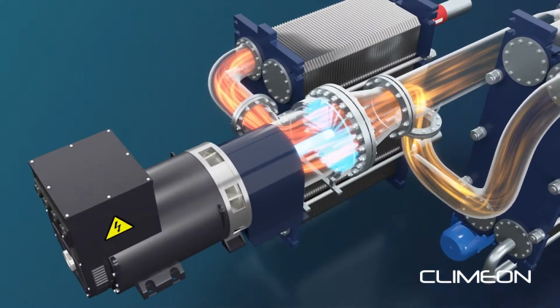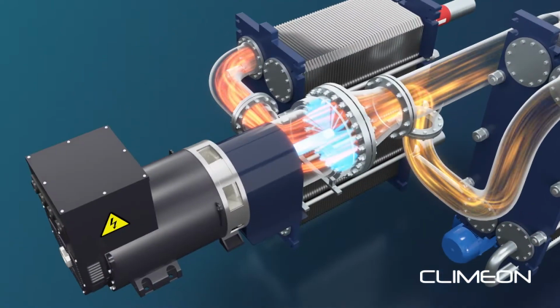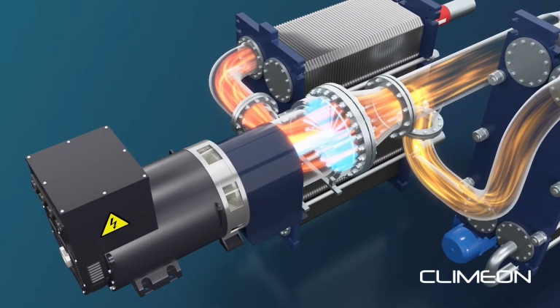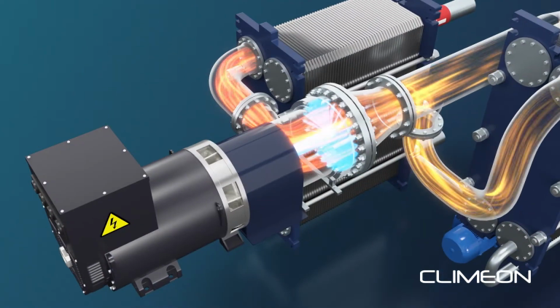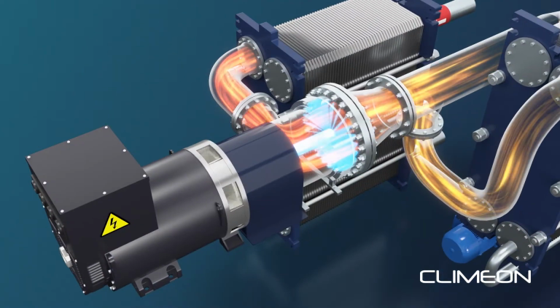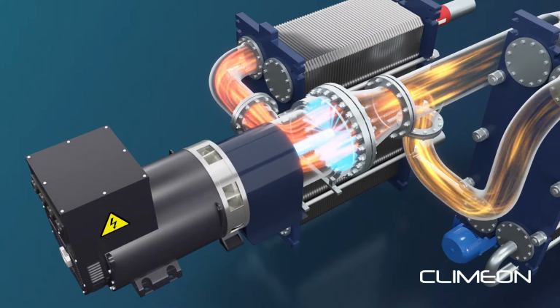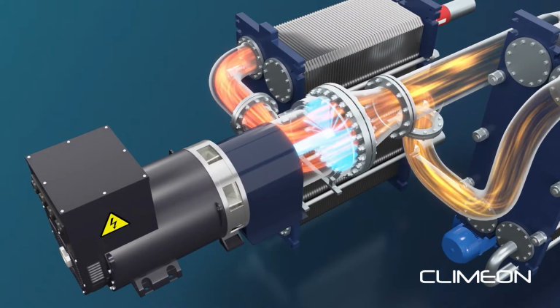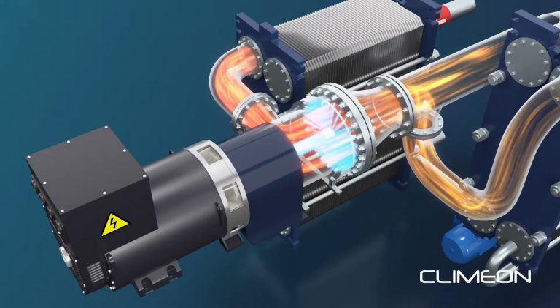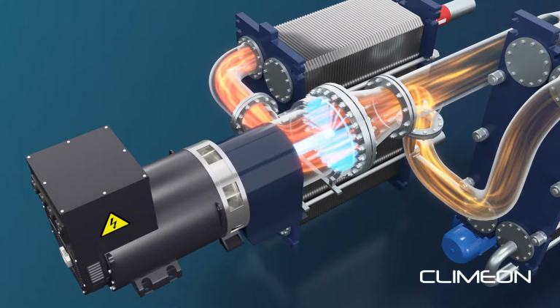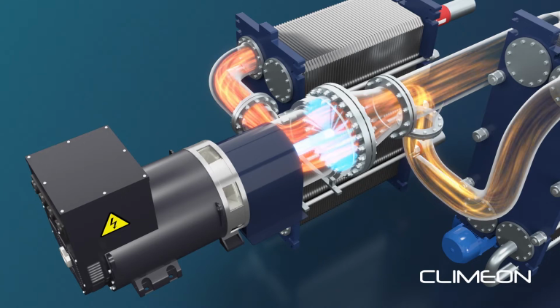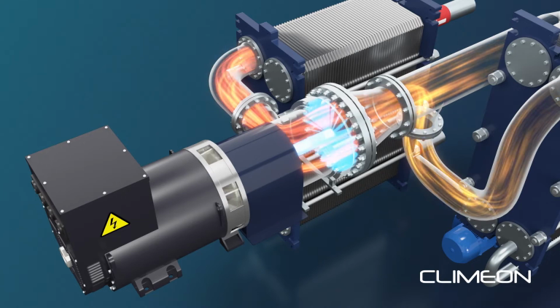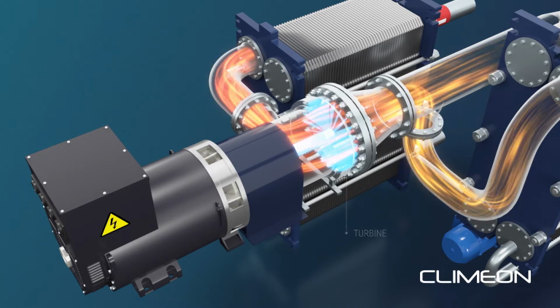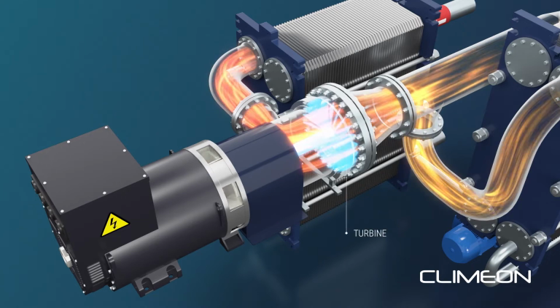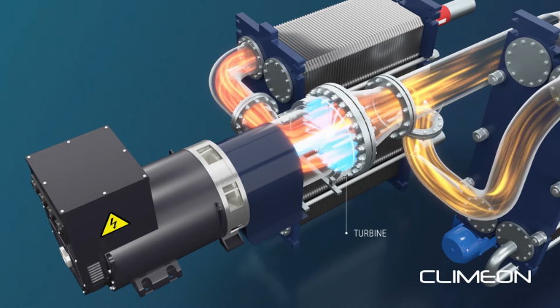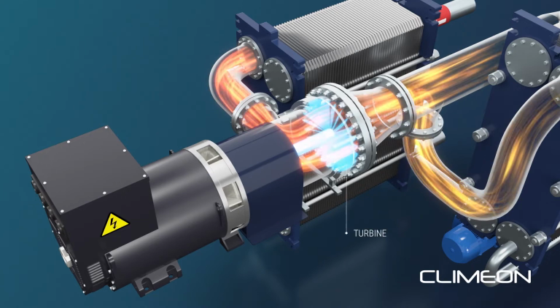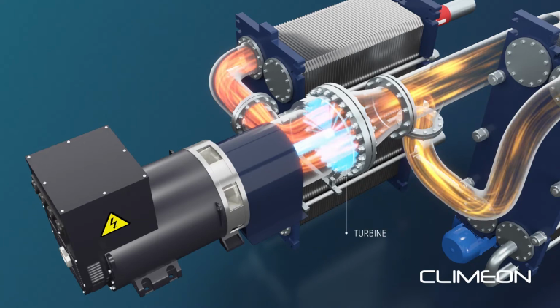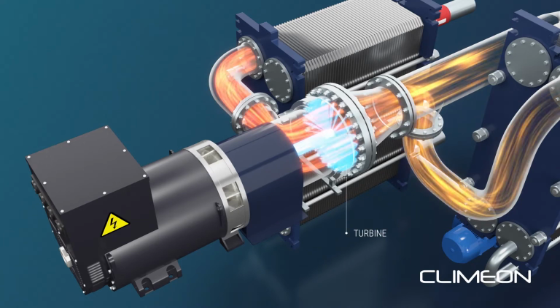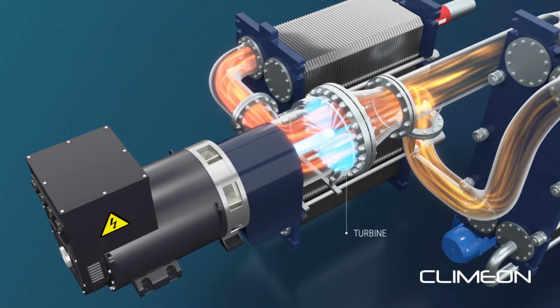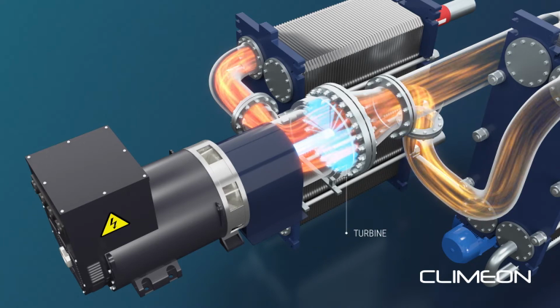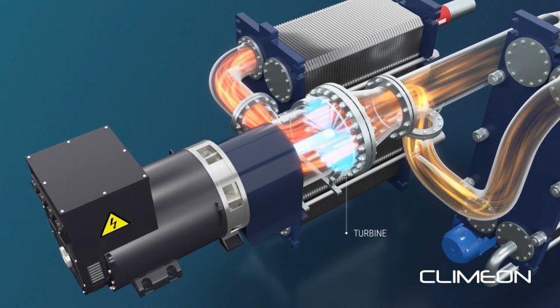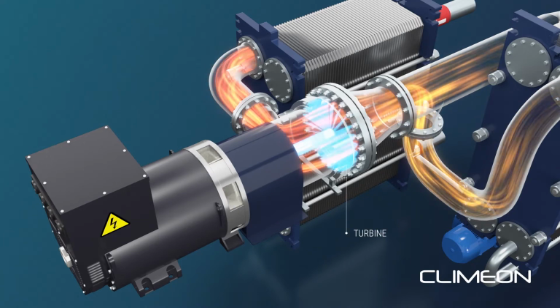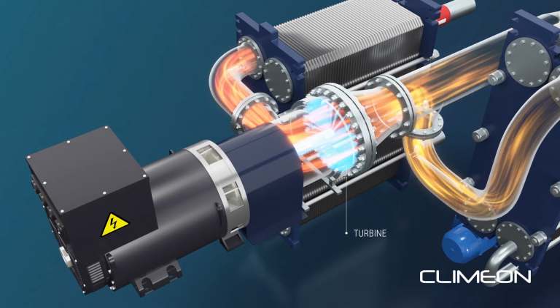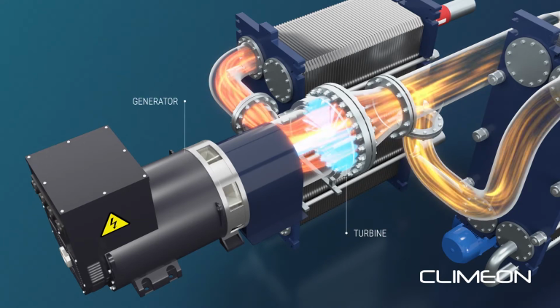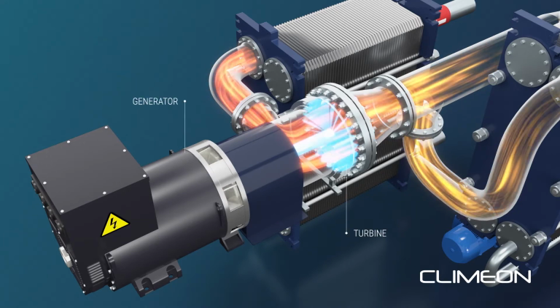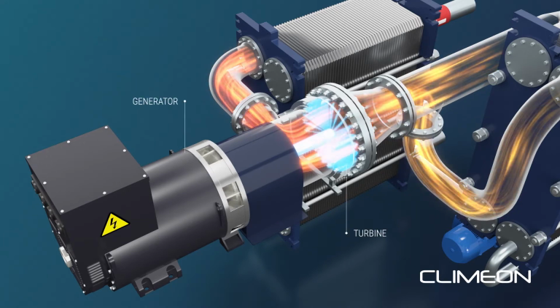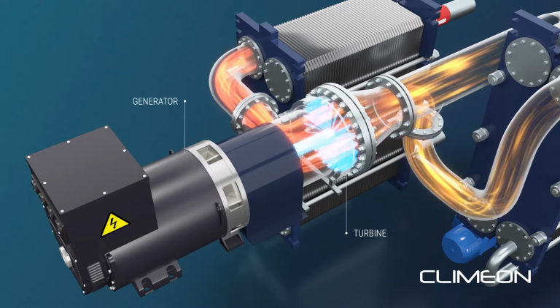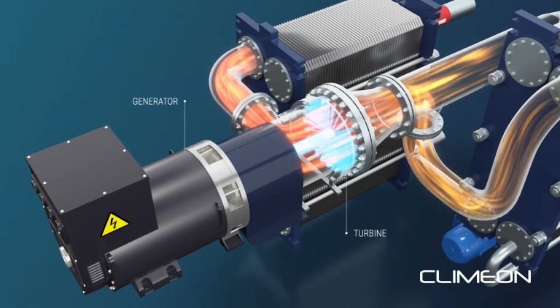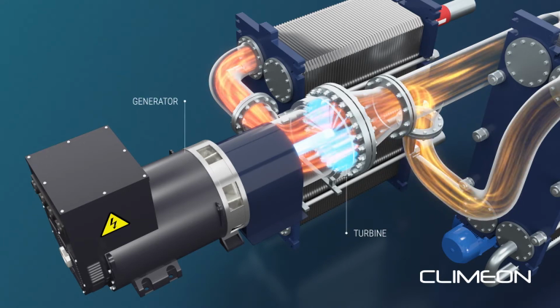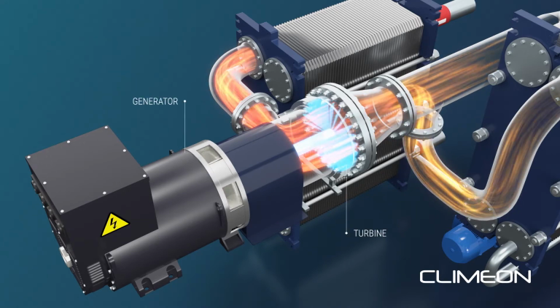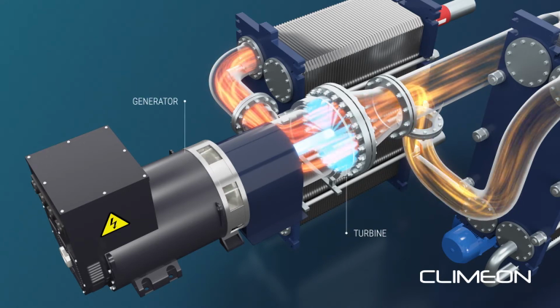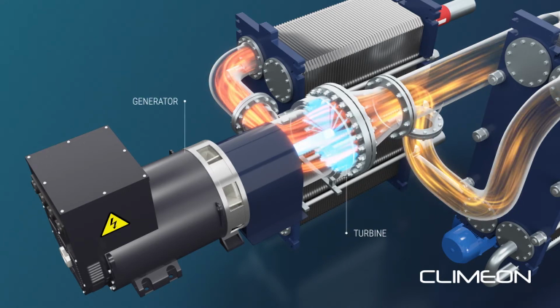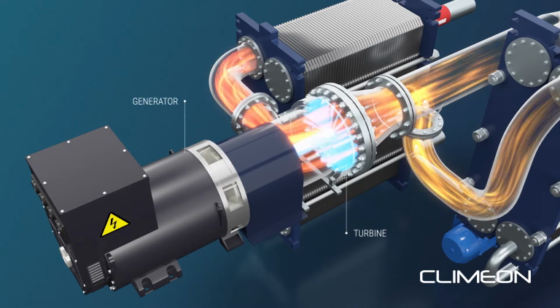The pressurized gas drives the turbine, which in turn drives the generator that produces the electricity.